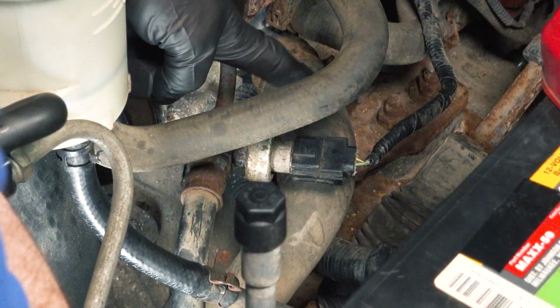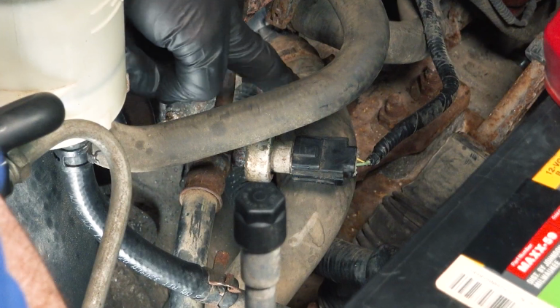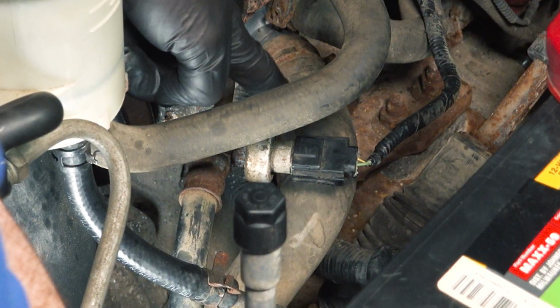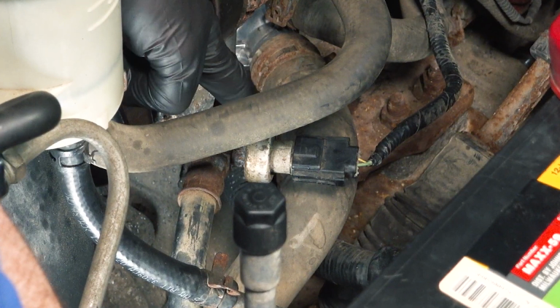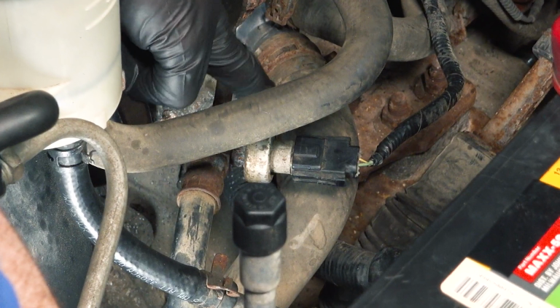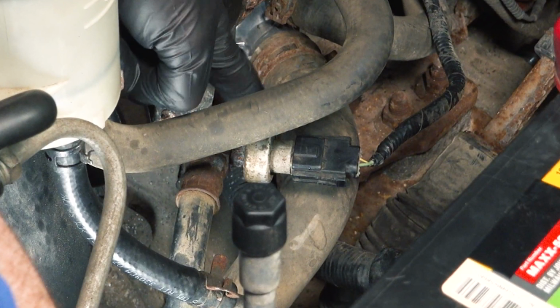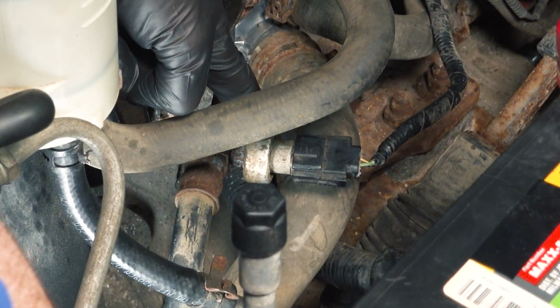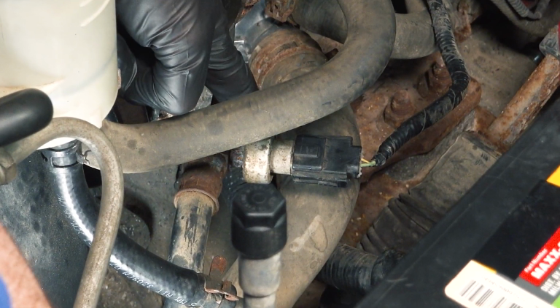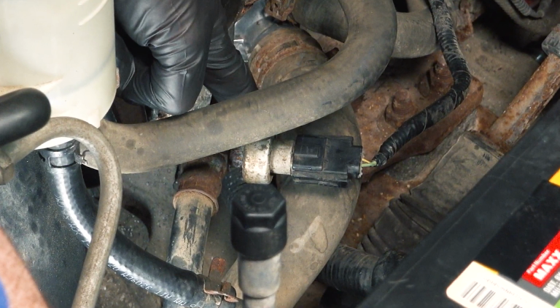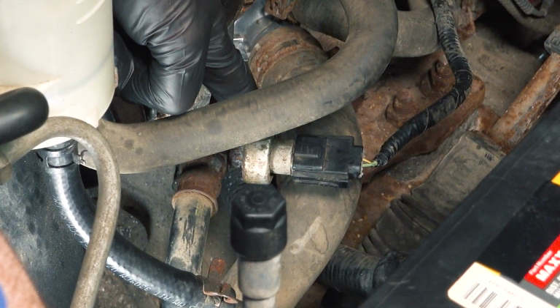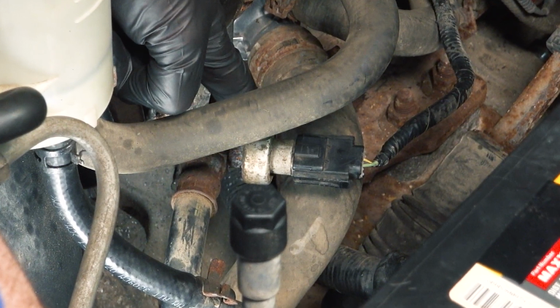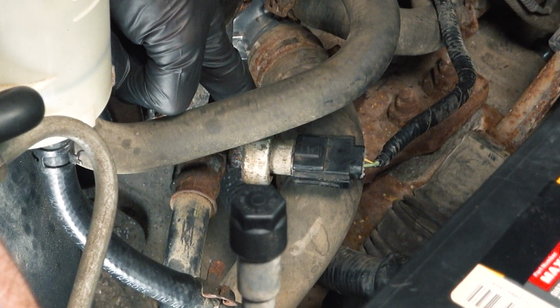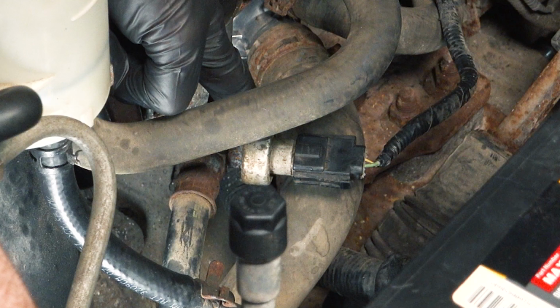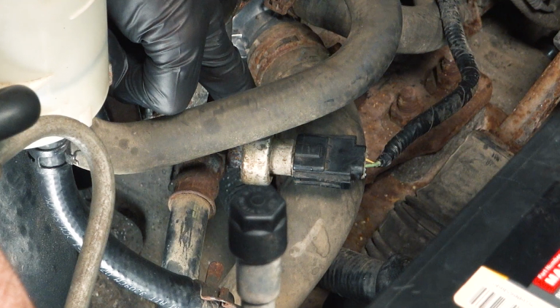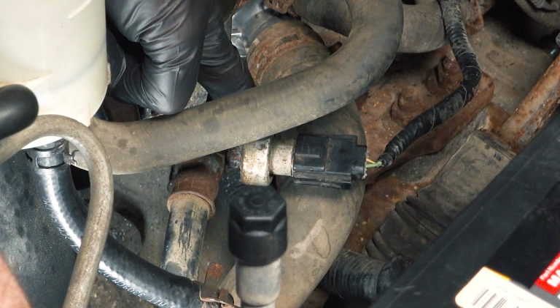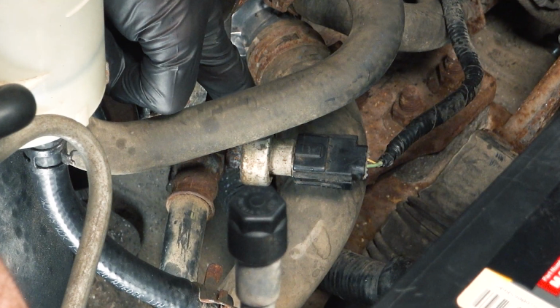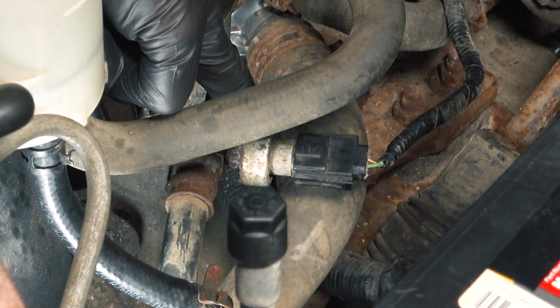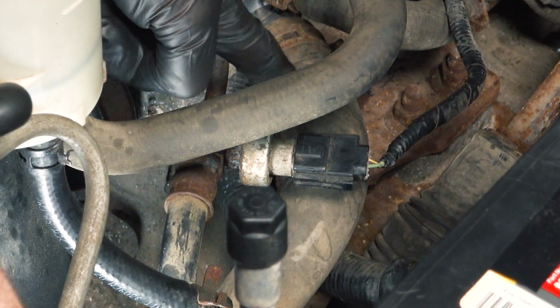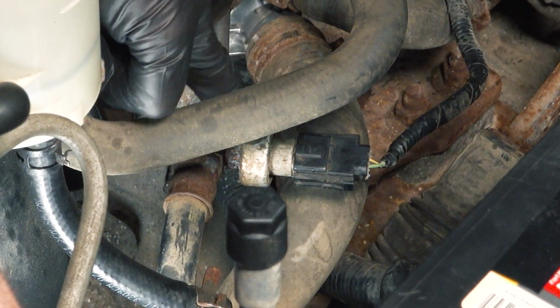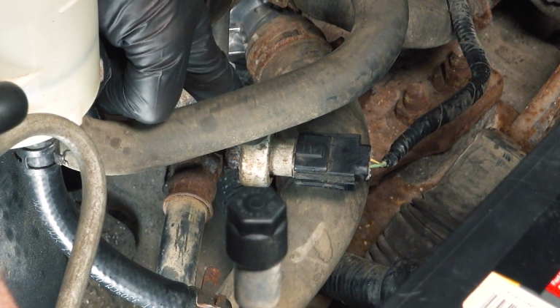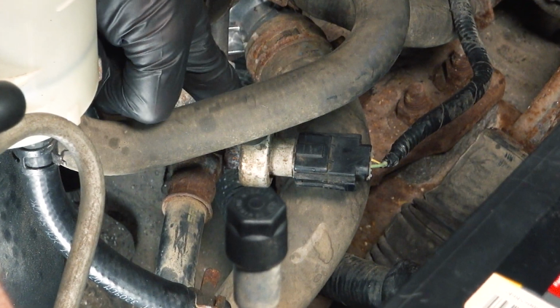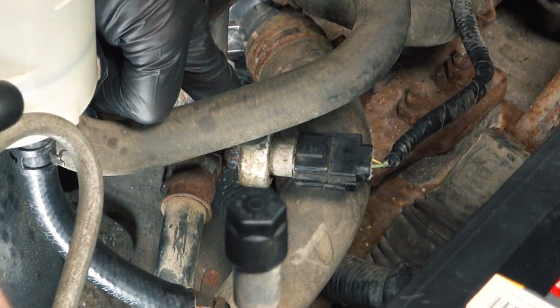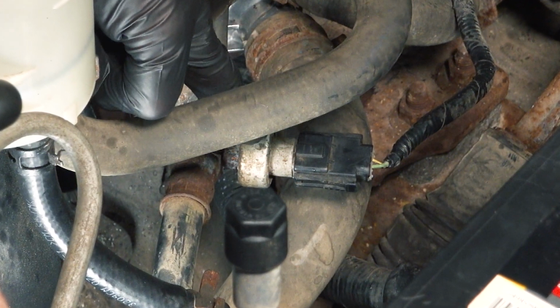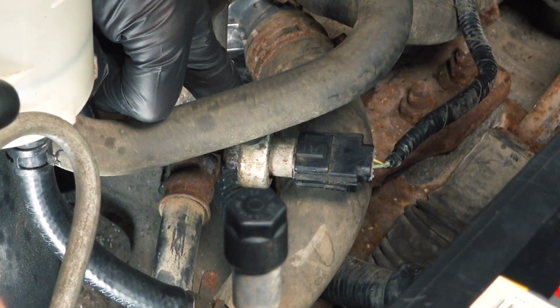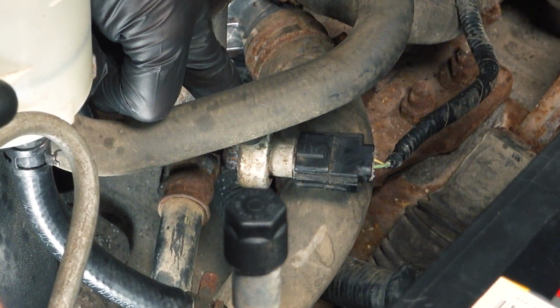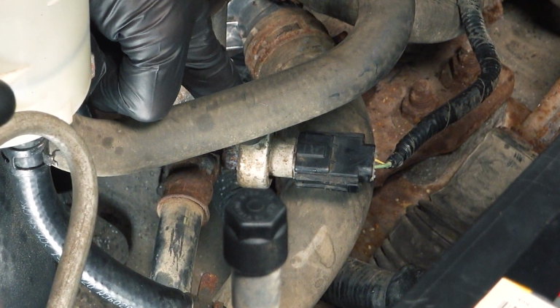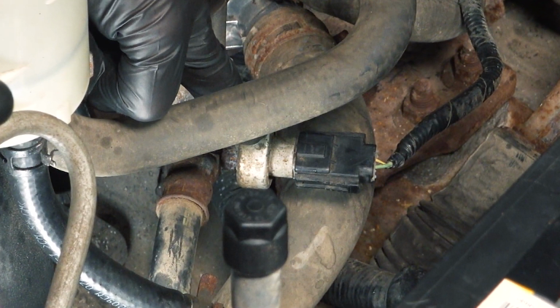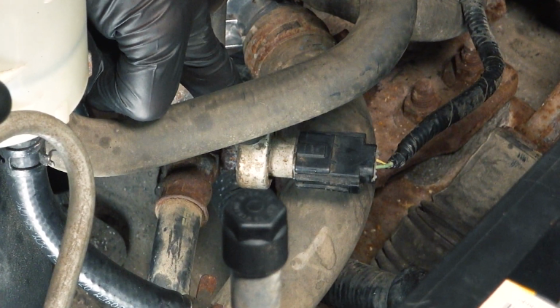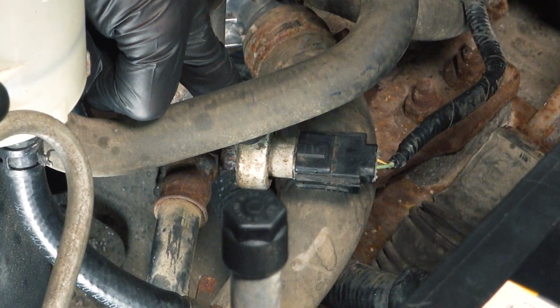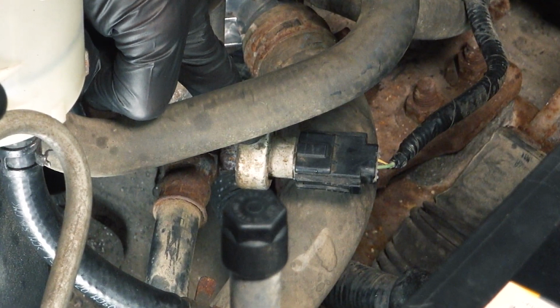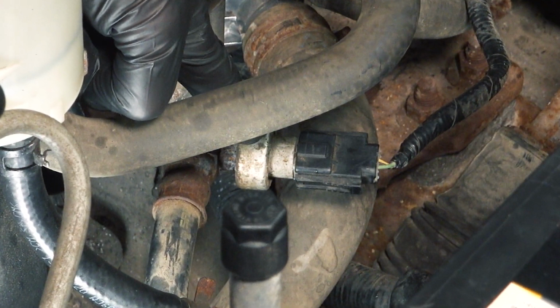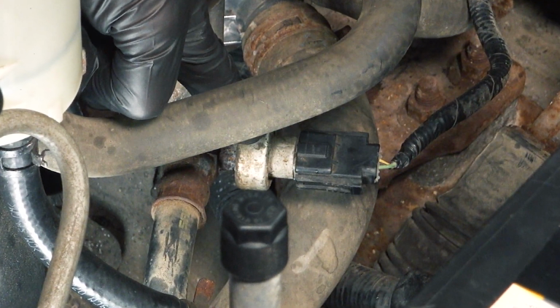This part right here can cause a serious issue with your vehicle as well. What is it? We'll talk about that as a bonus at the end.